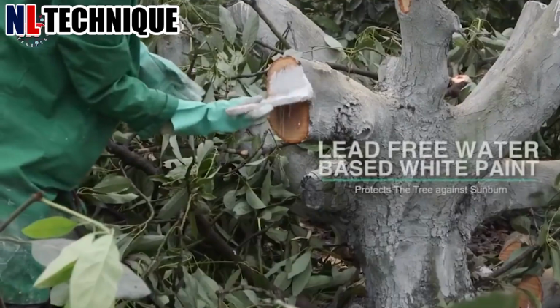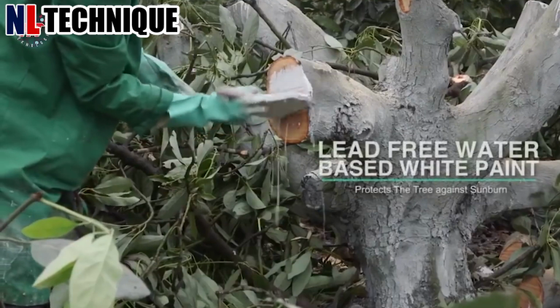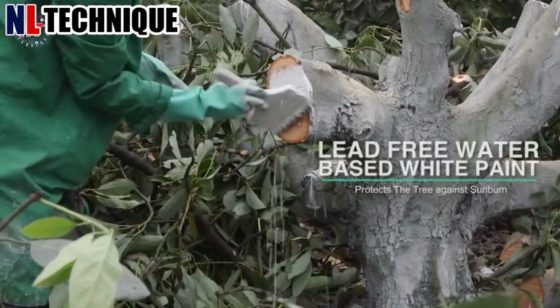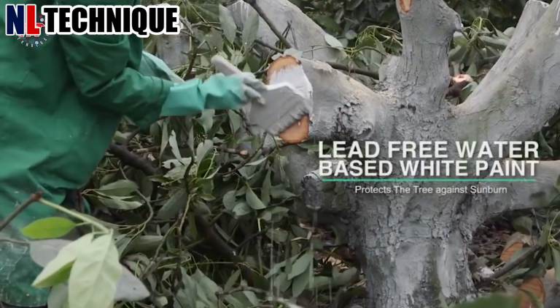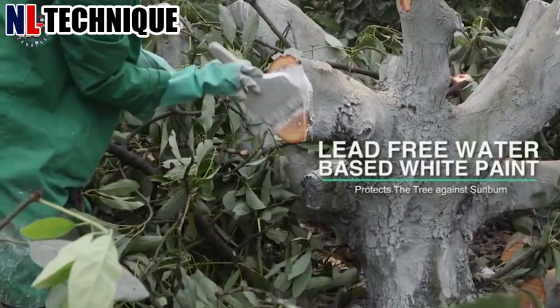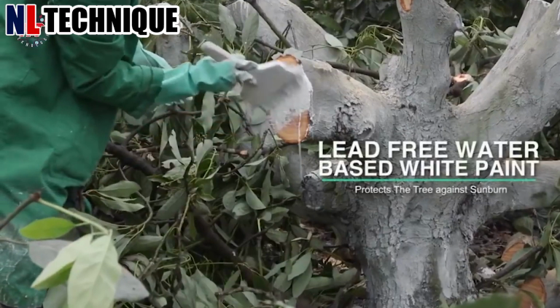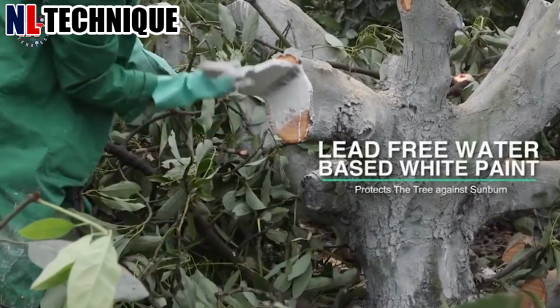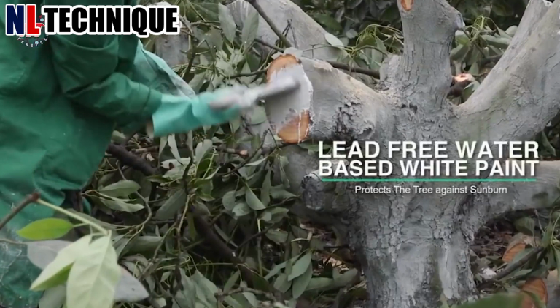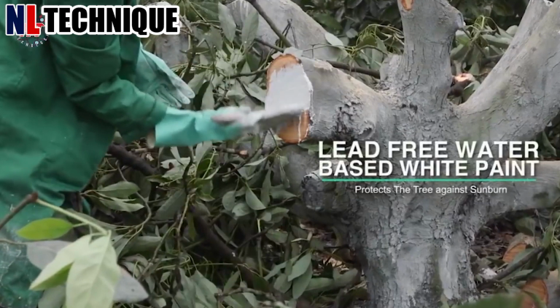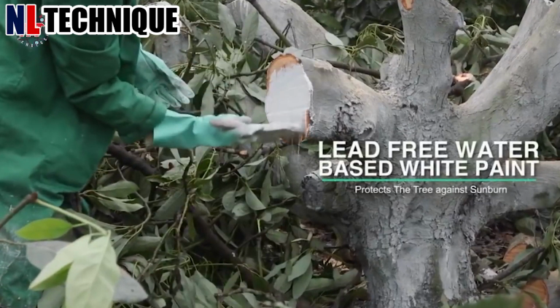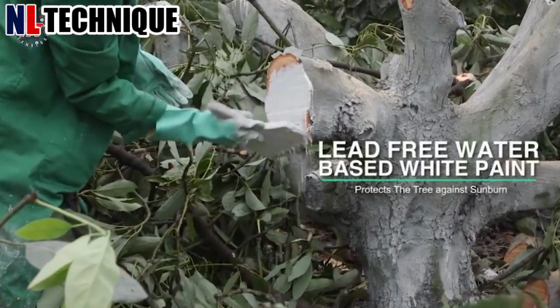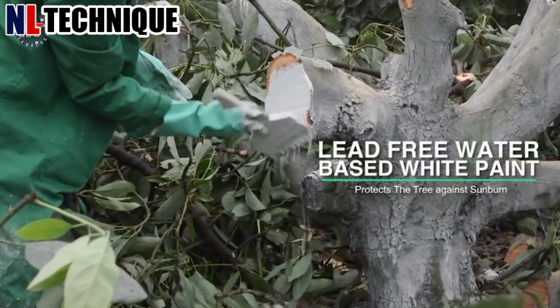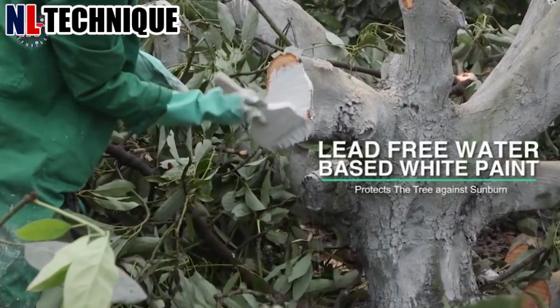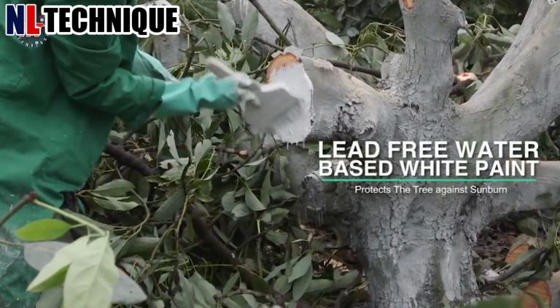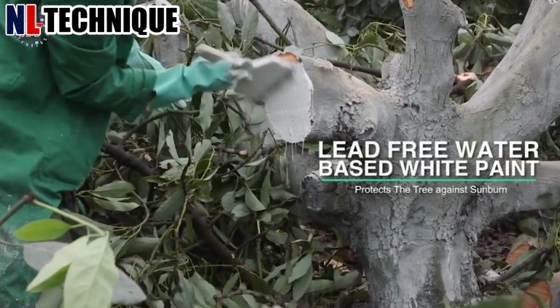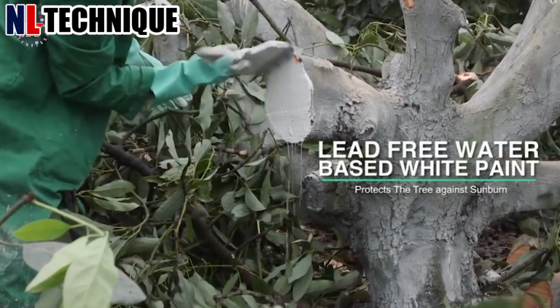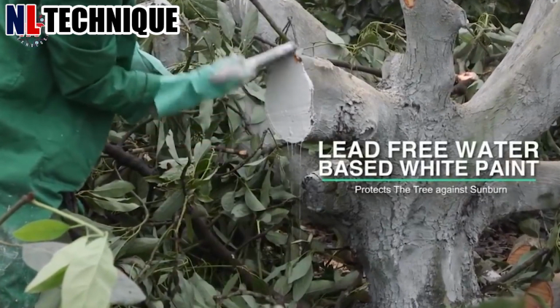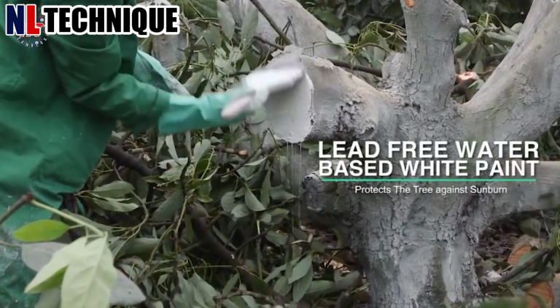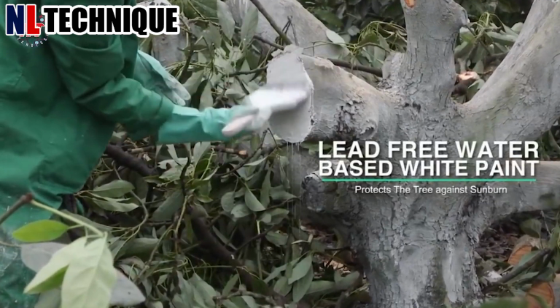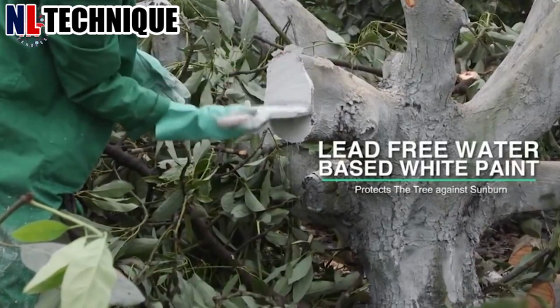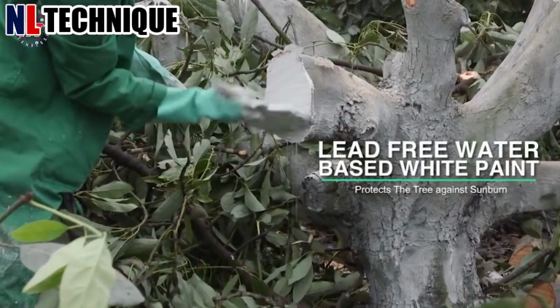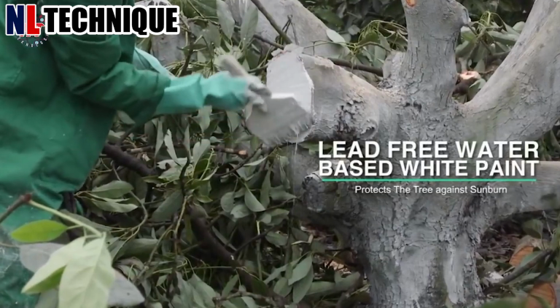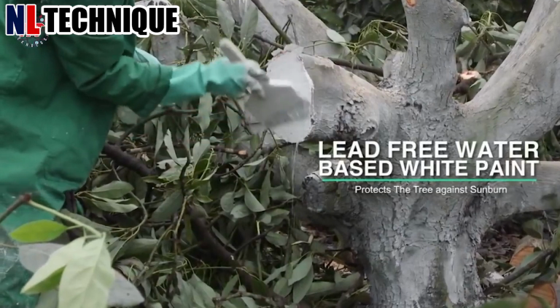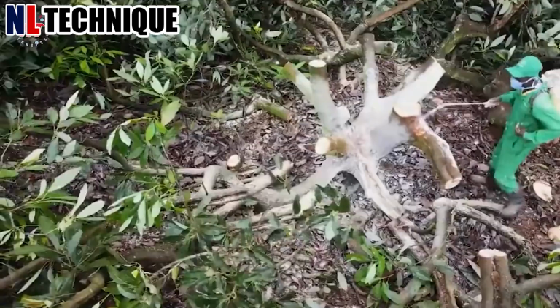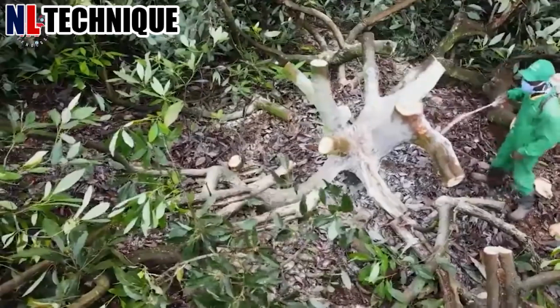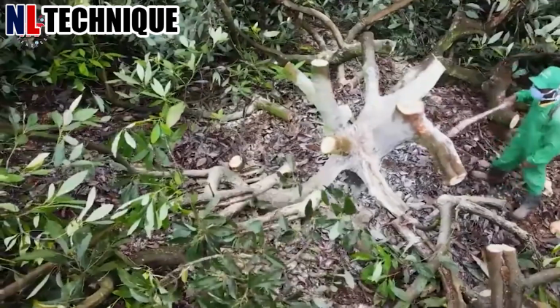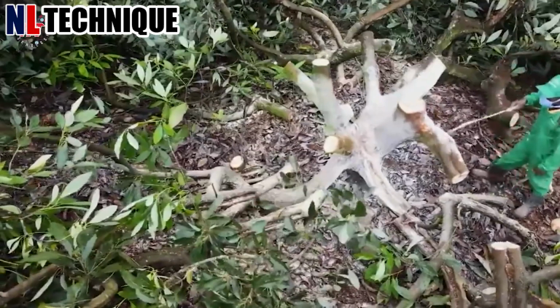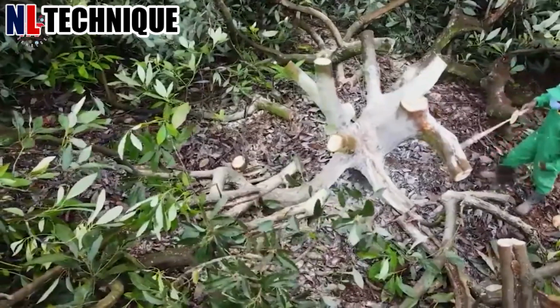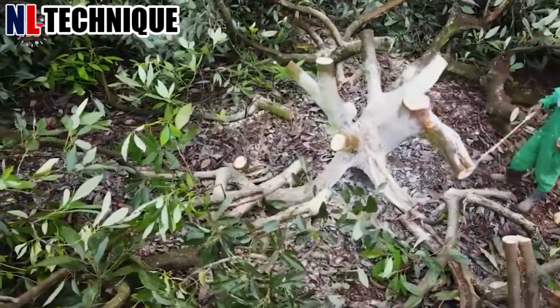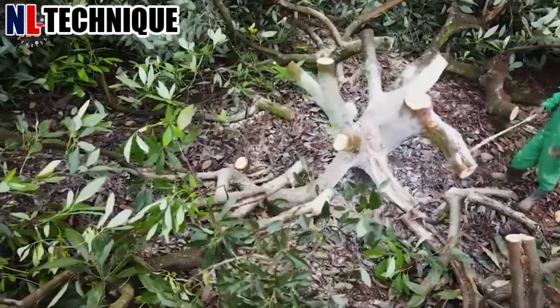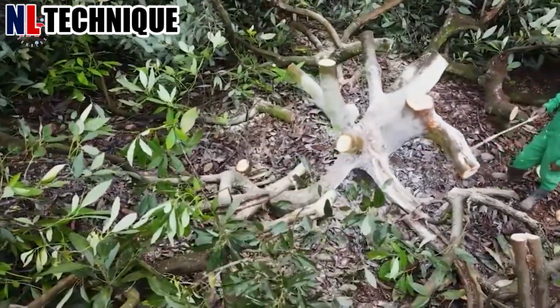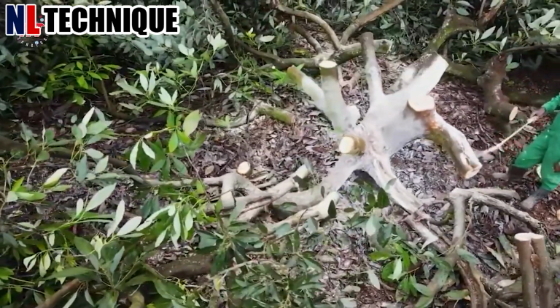After pruning, the workers will paint the tree trunk with white paint to prevent it from getting sunburned.